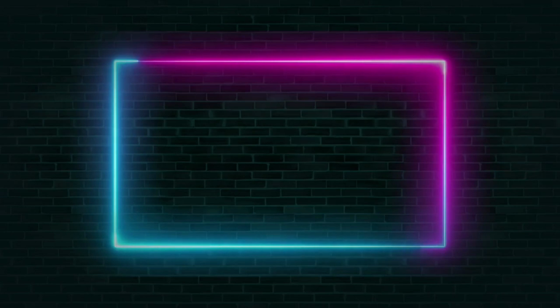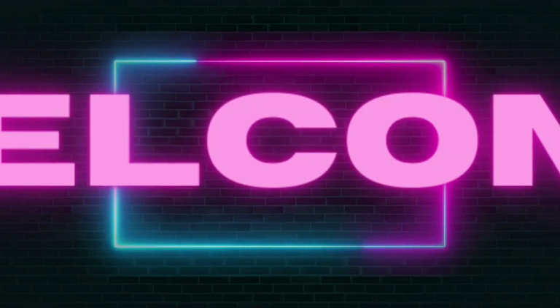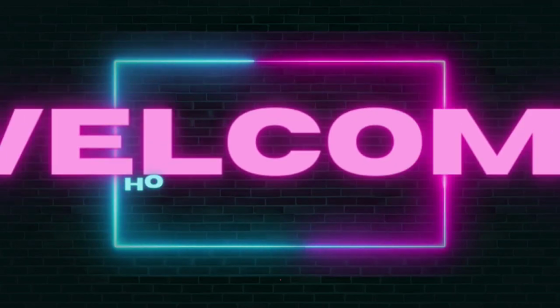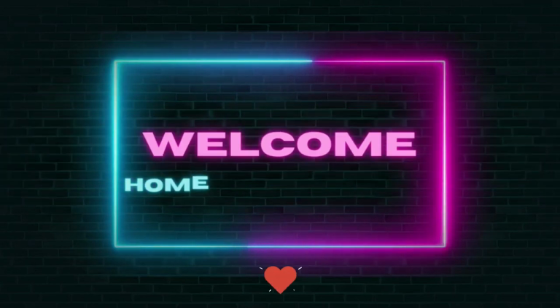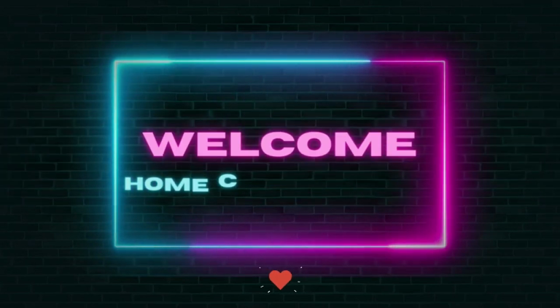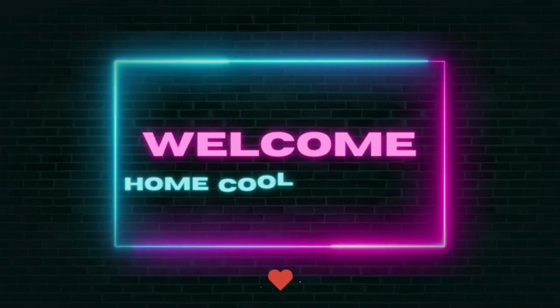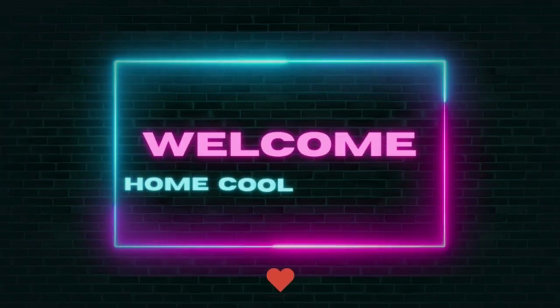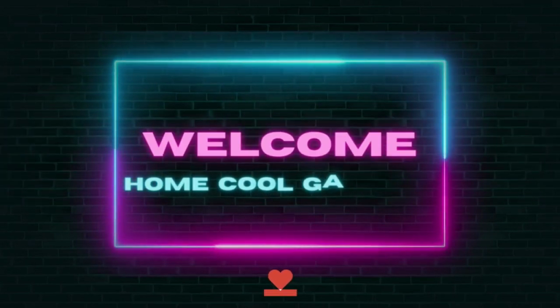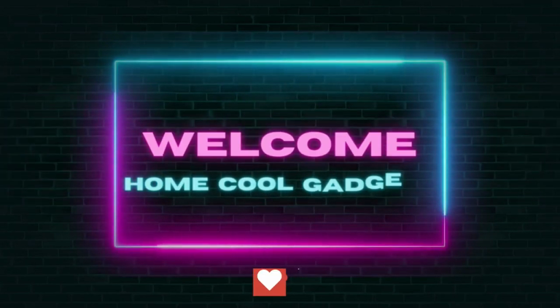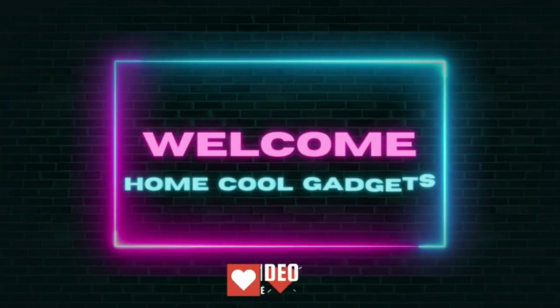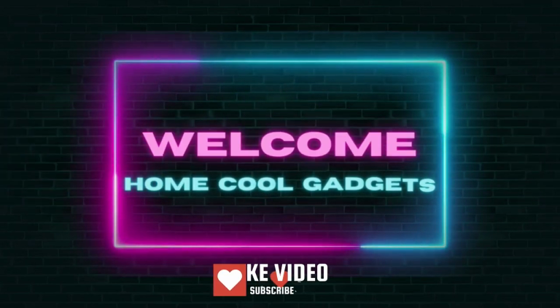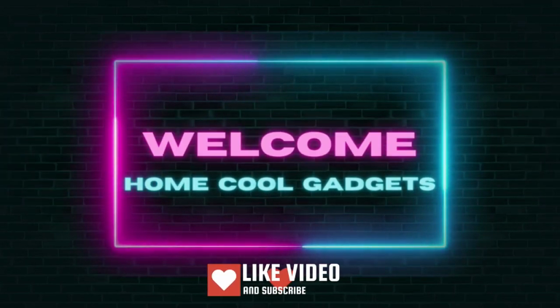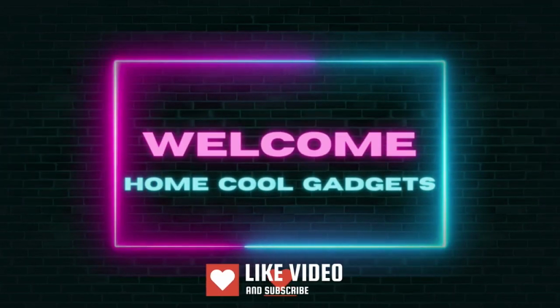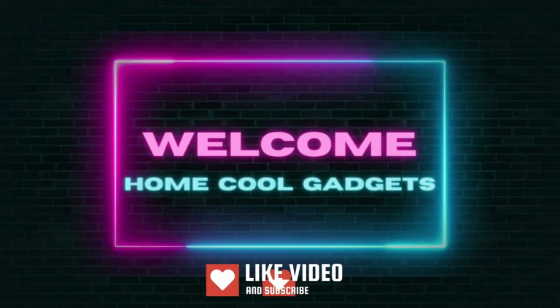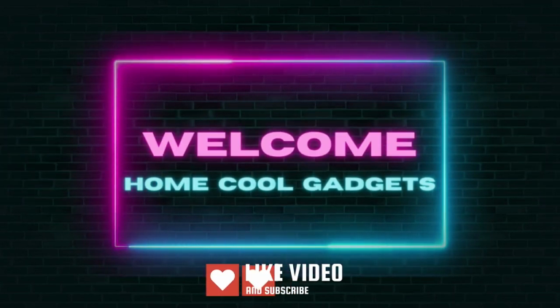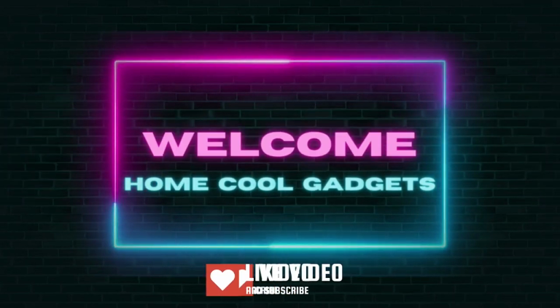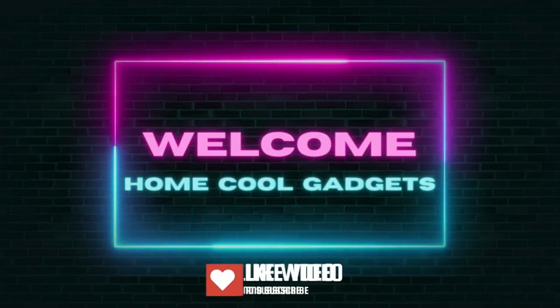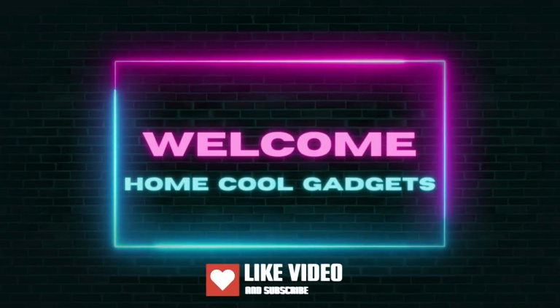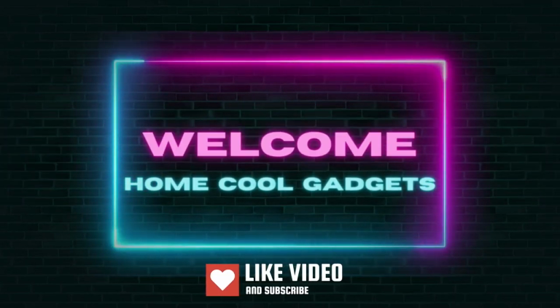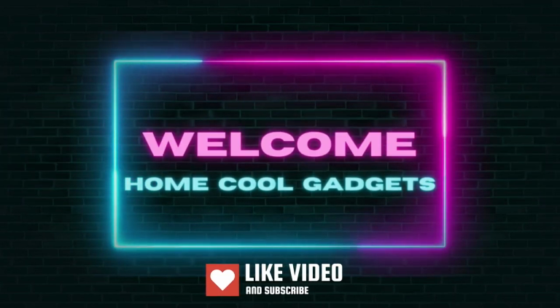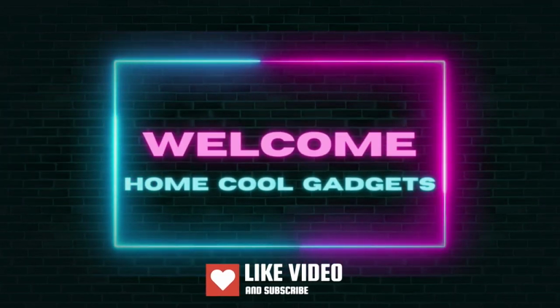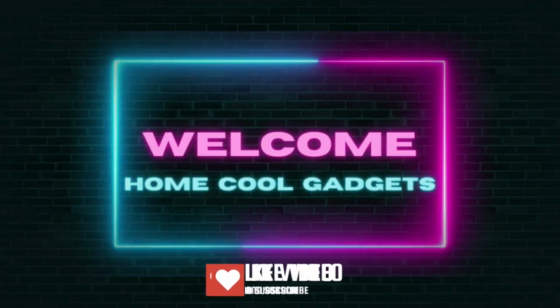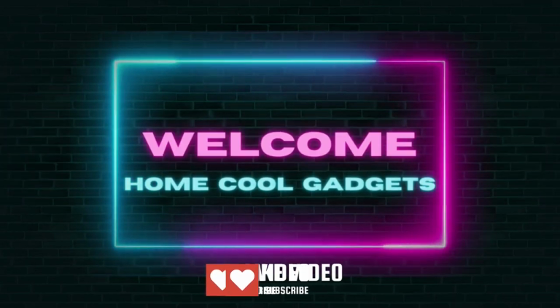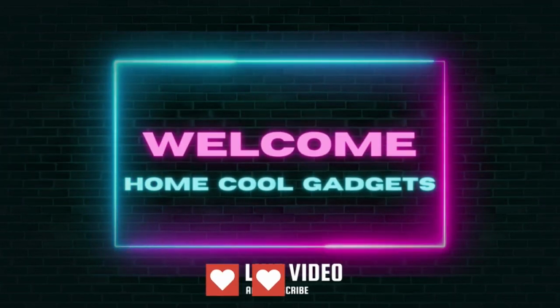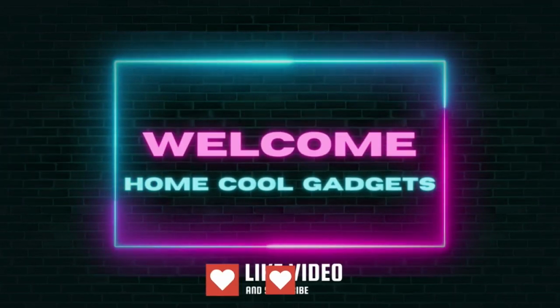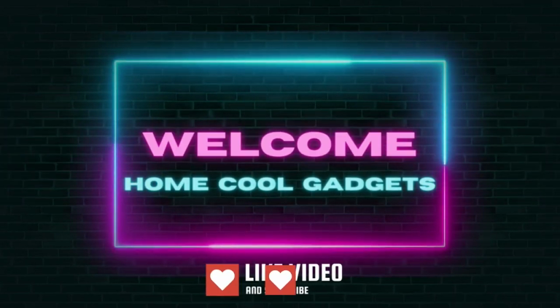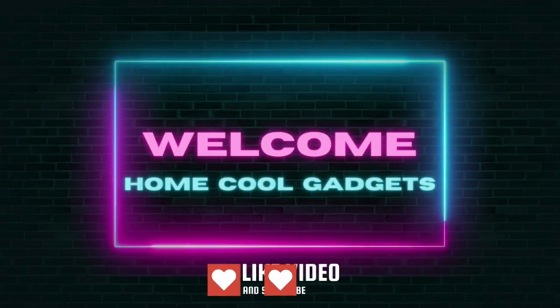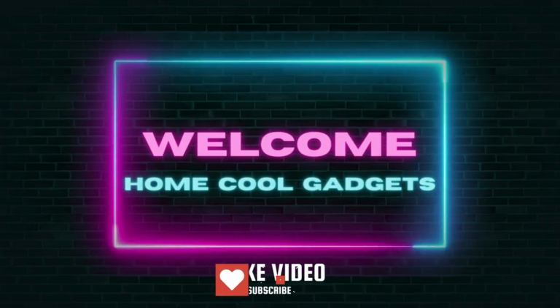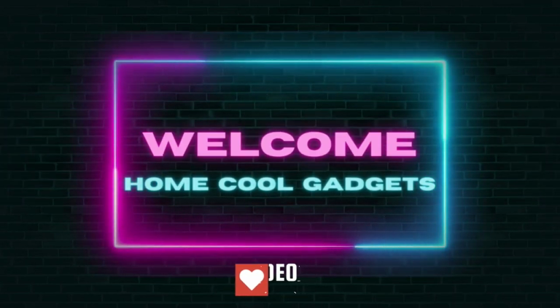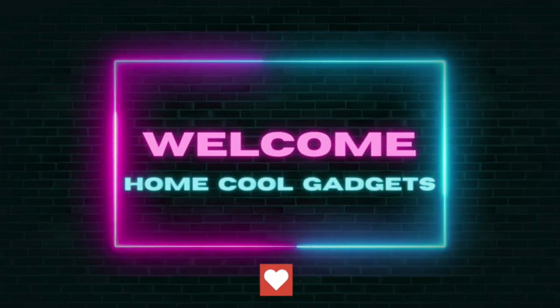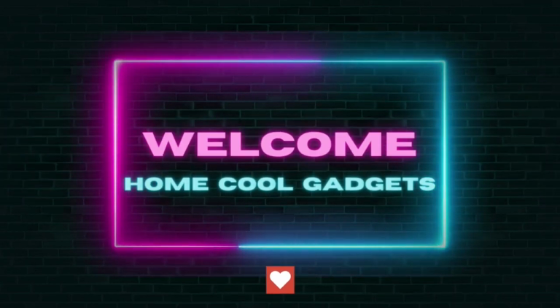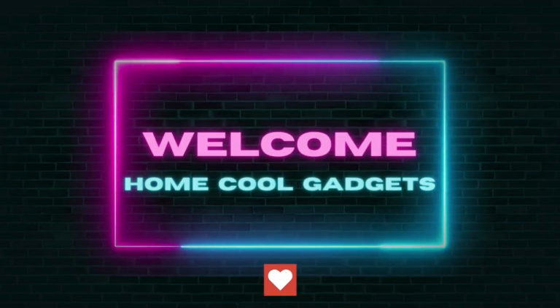Welcome to the Home Cool Gadgets channel, where you can find the latest gadgets that came to the market.